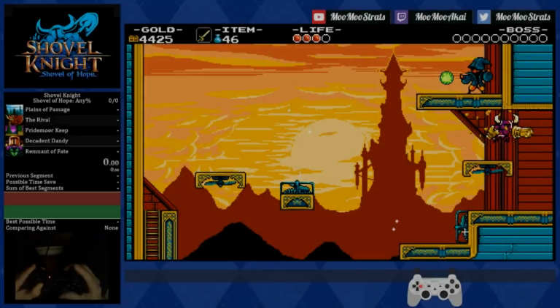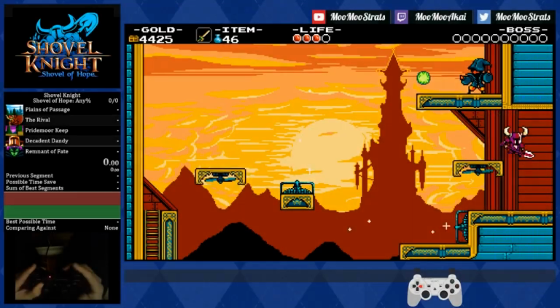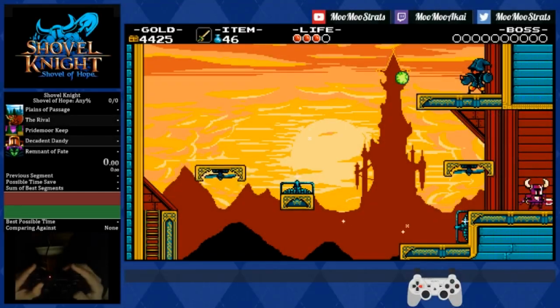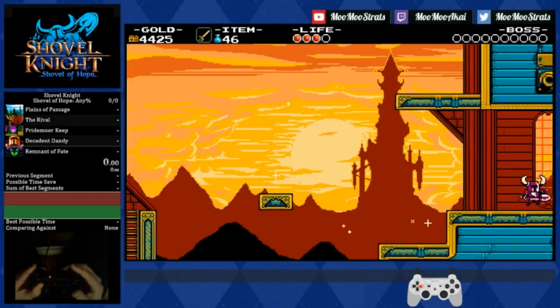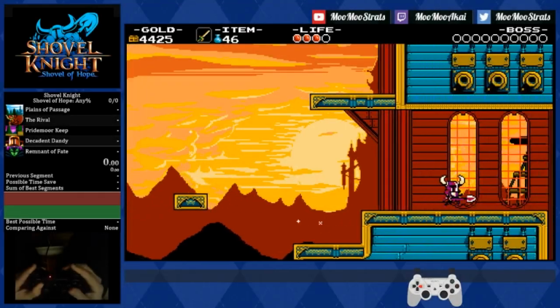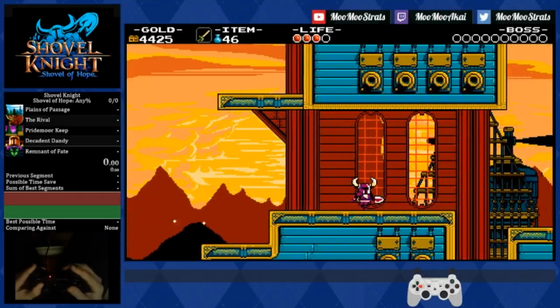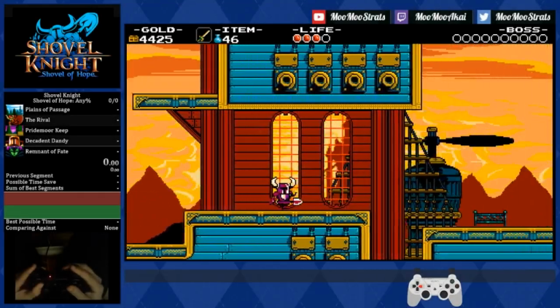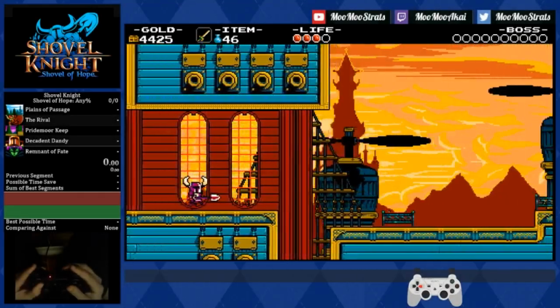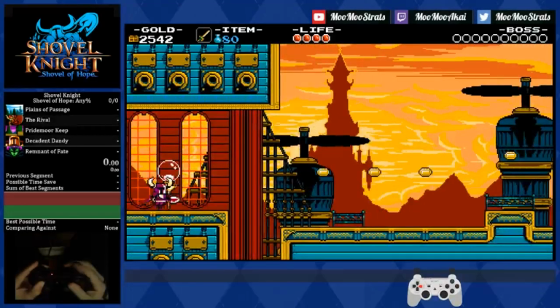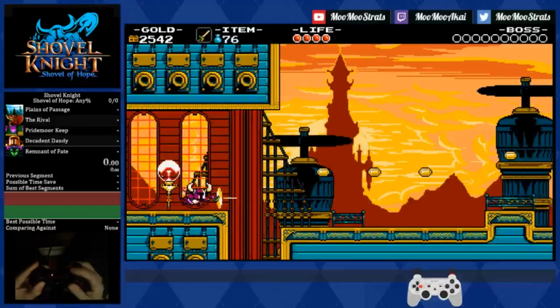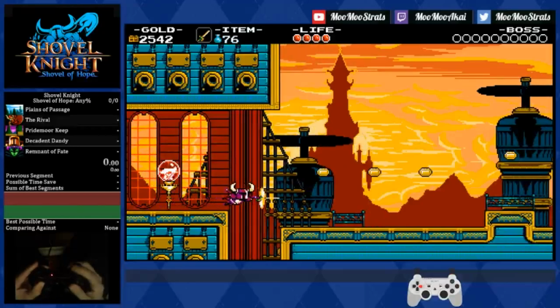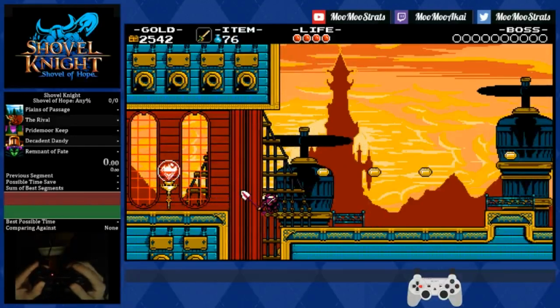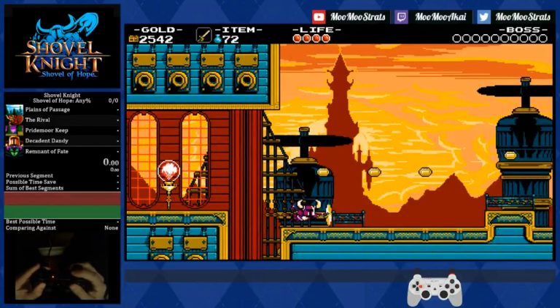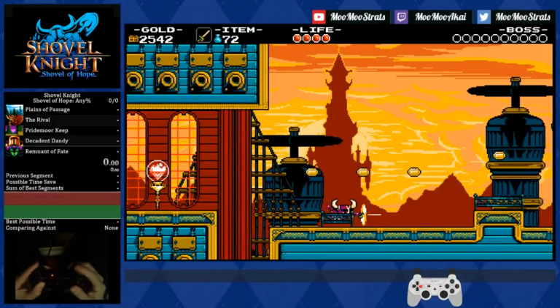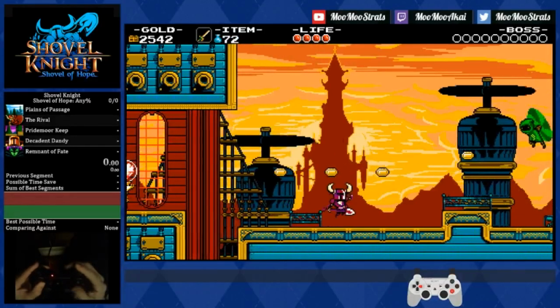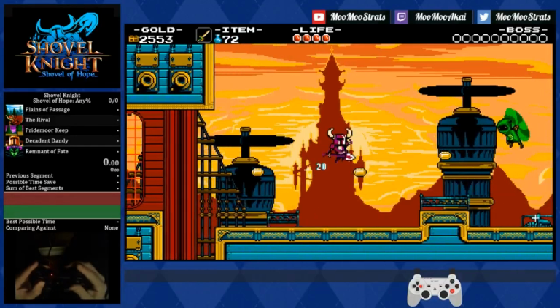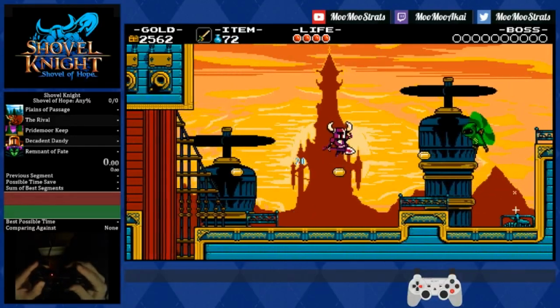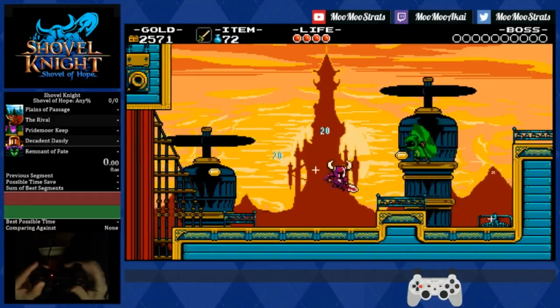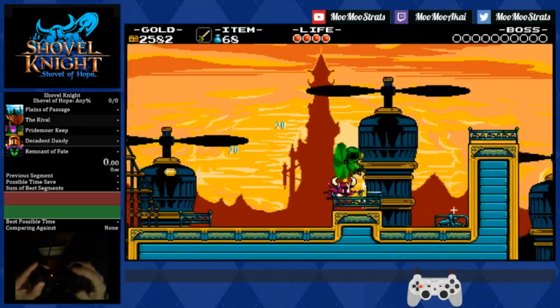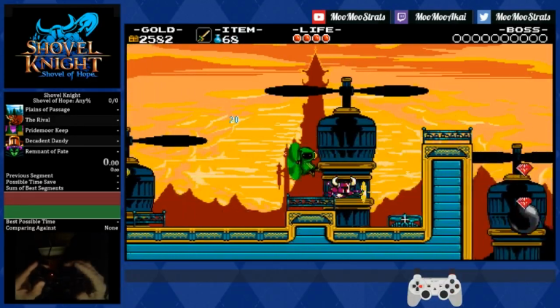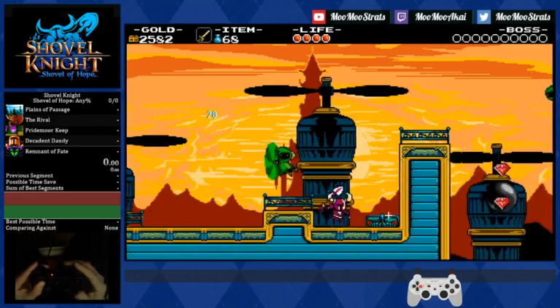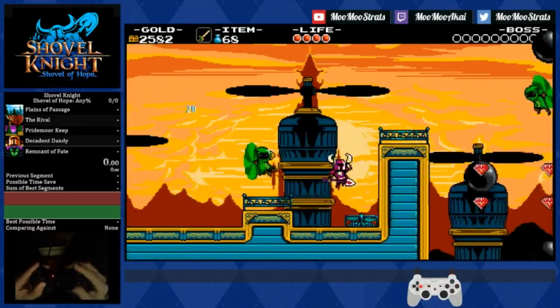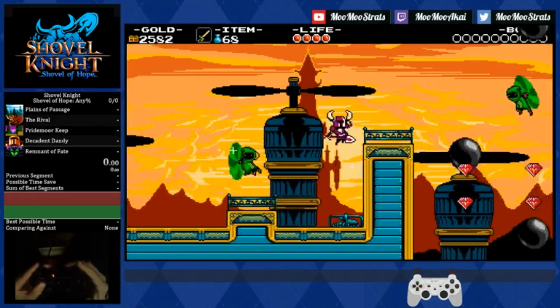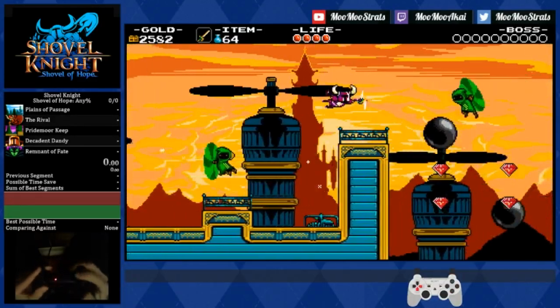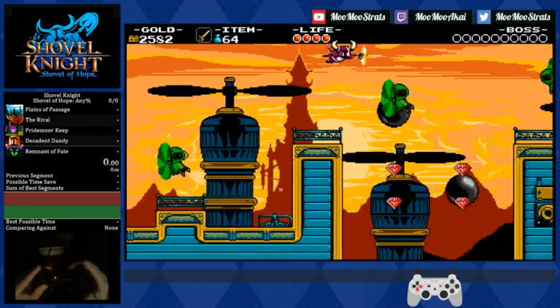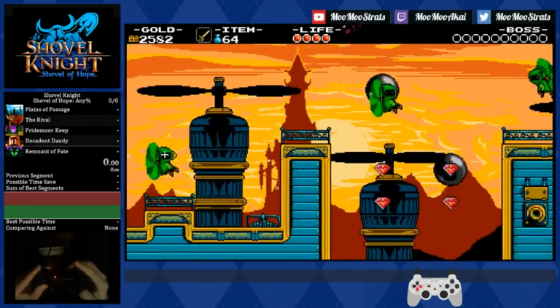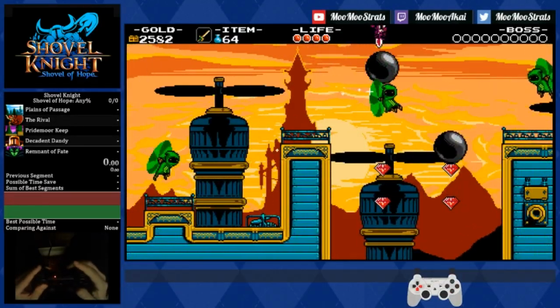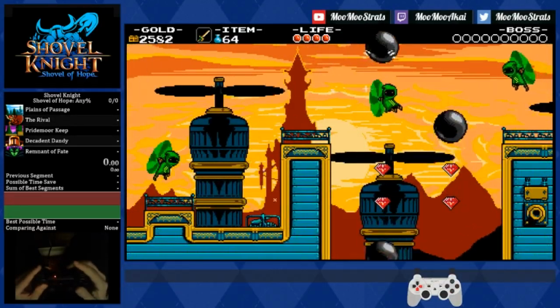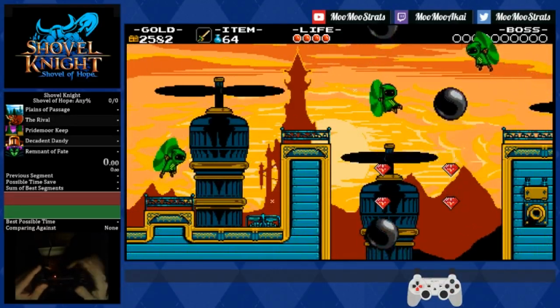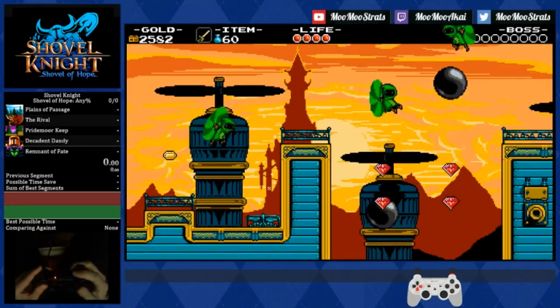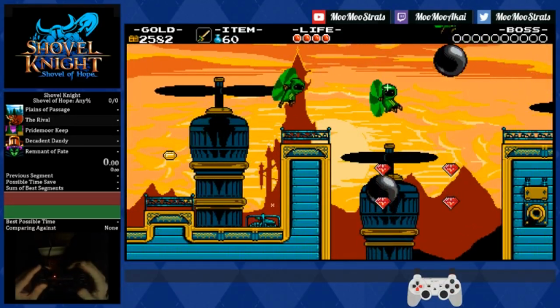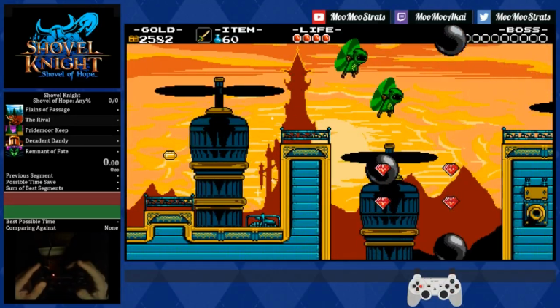Triple Jawa at full speed: dagger, dagger, jump, low dagger, wait, dagger, pogo, dagger.